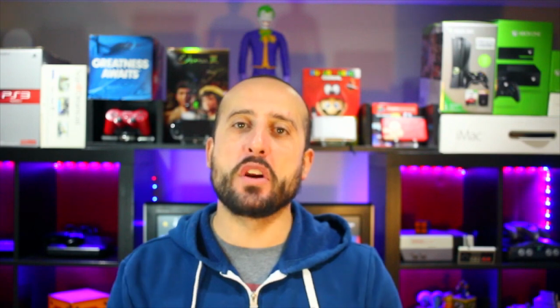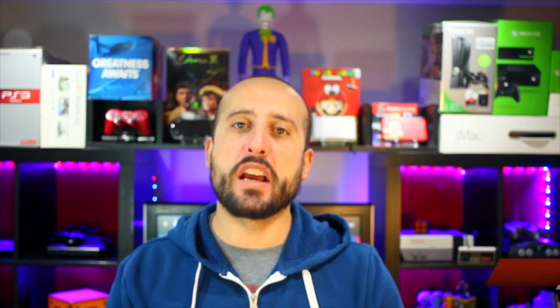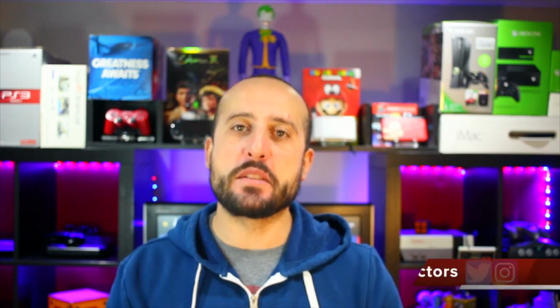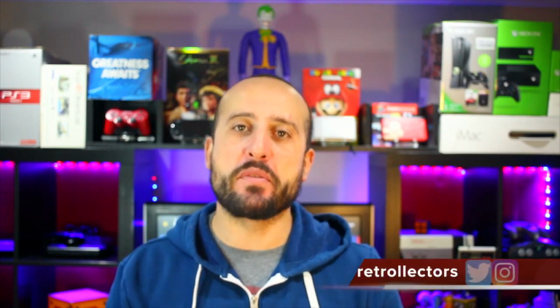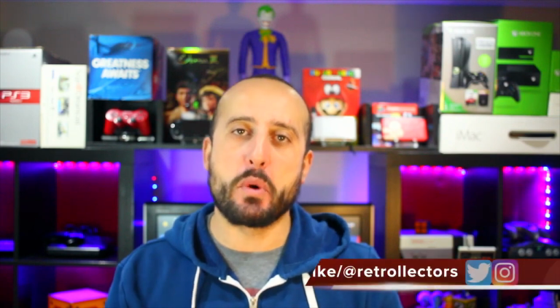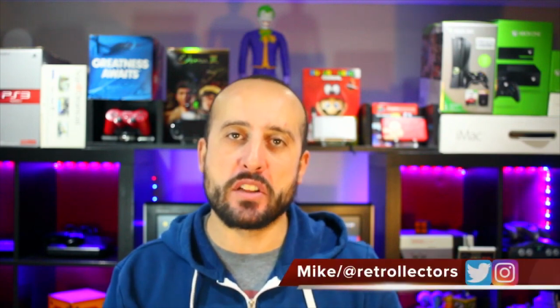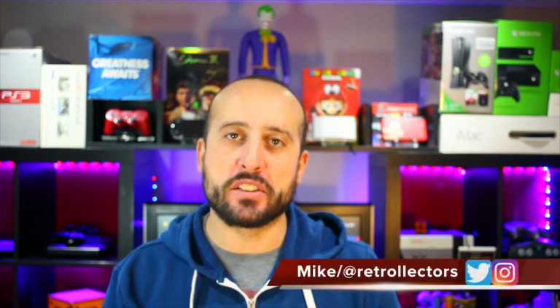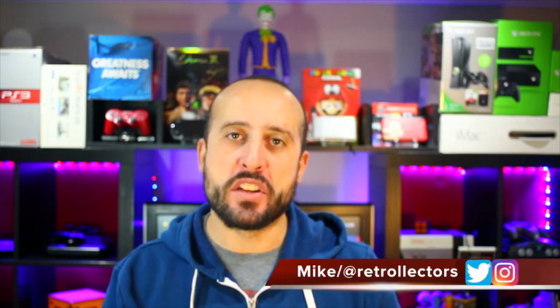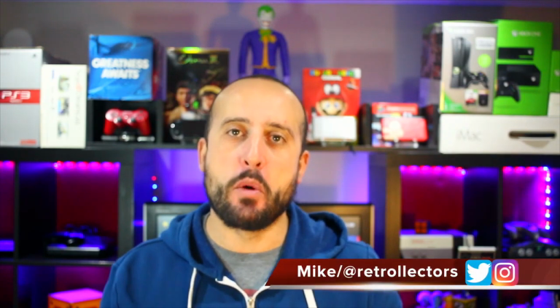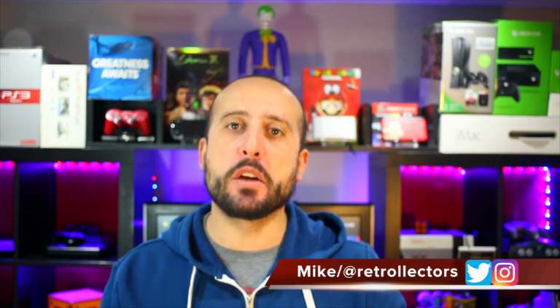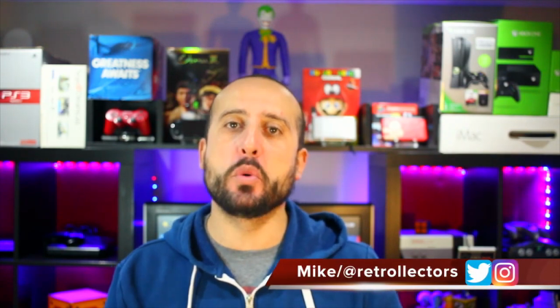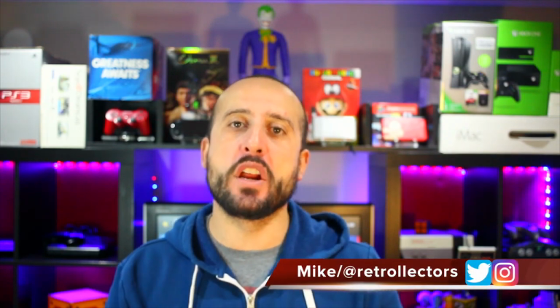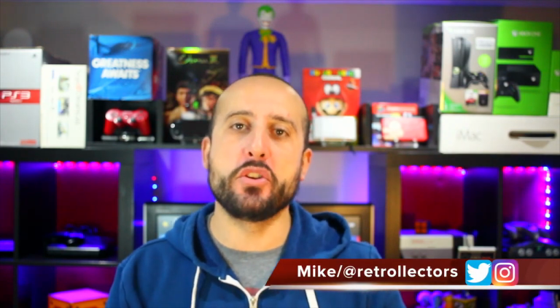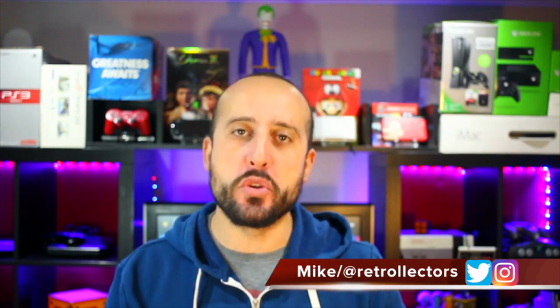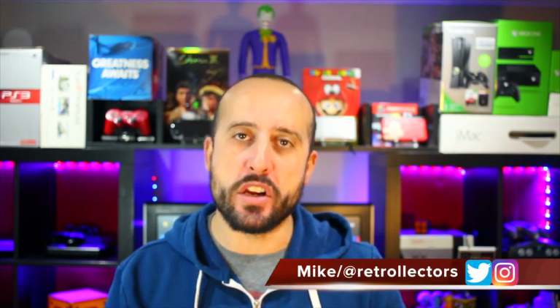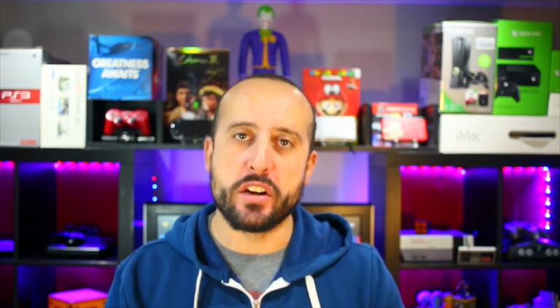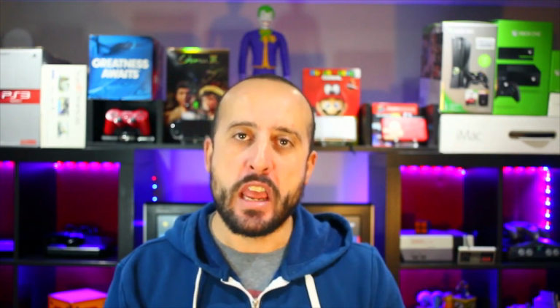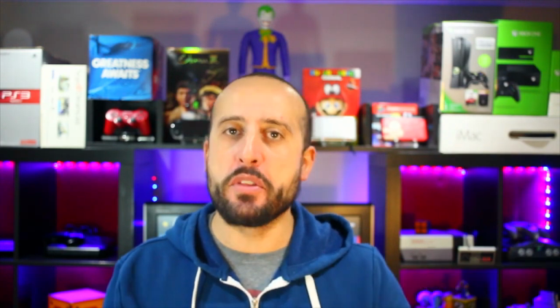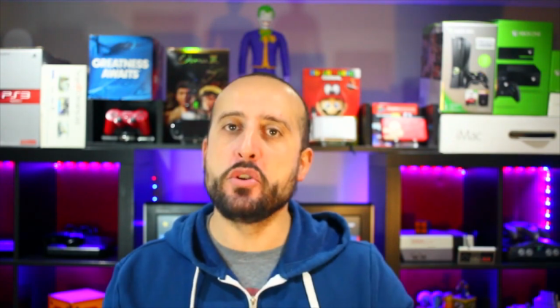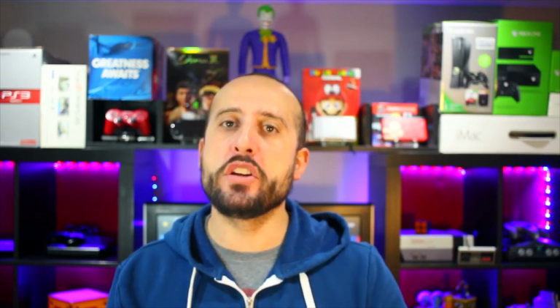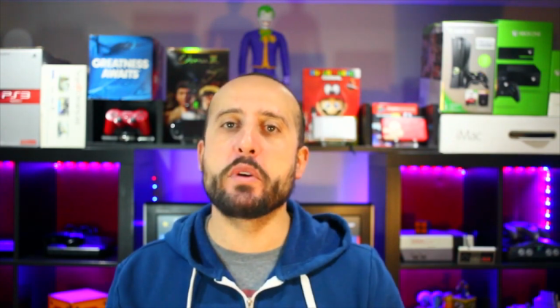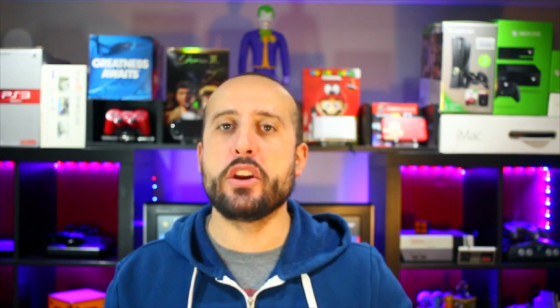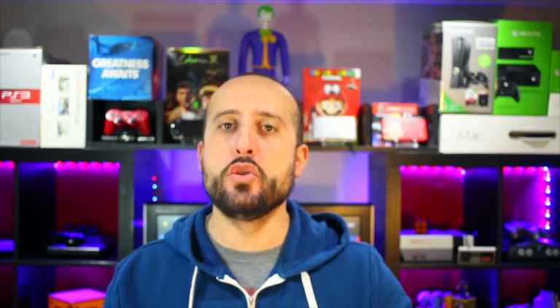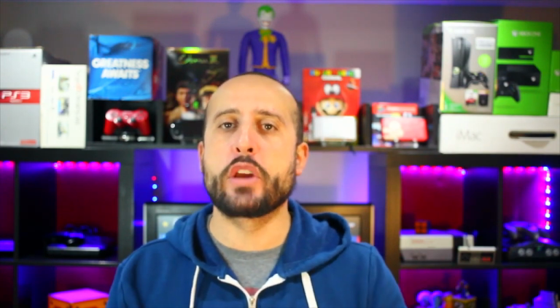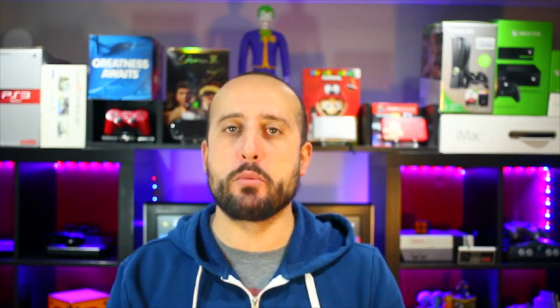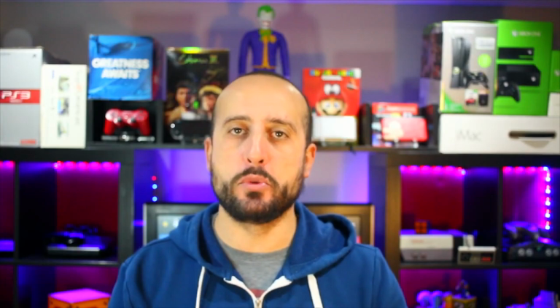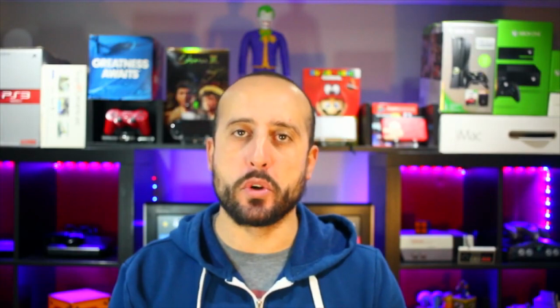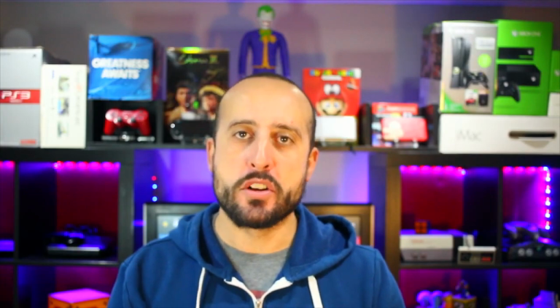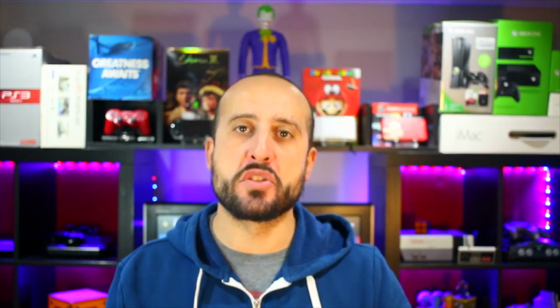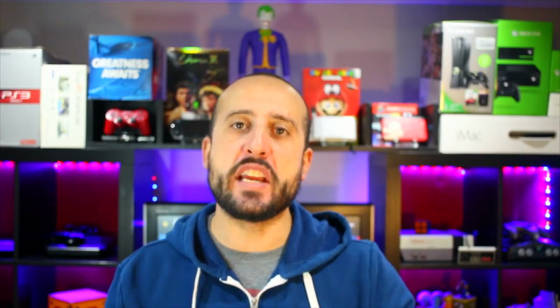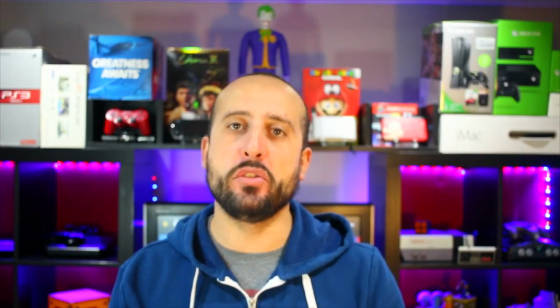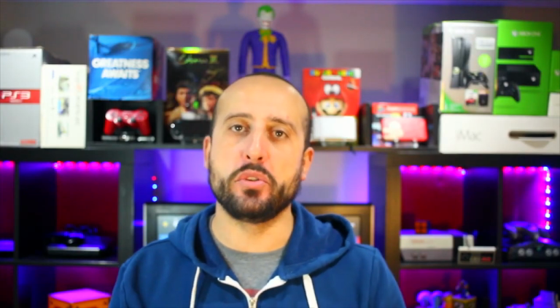What's going on guys? Mike from the Retro Lectors, and welcome to another new year. With a new year, we get a new game room tour, so stay tuned.